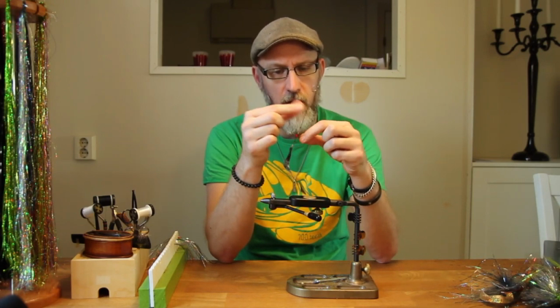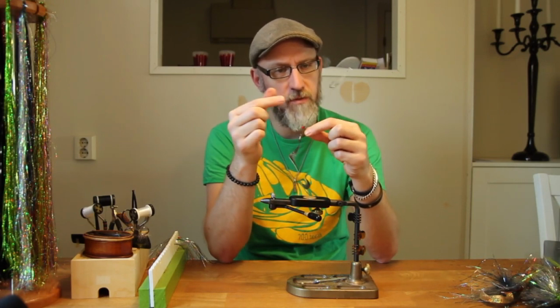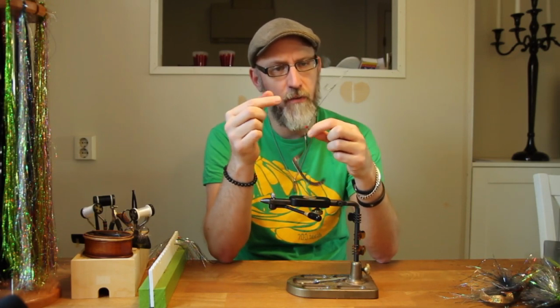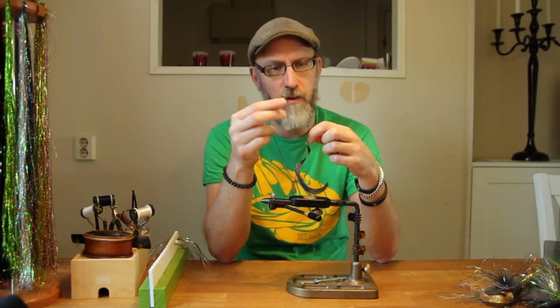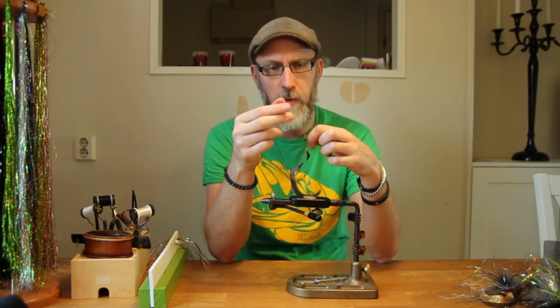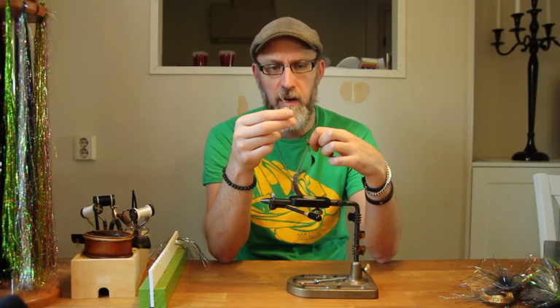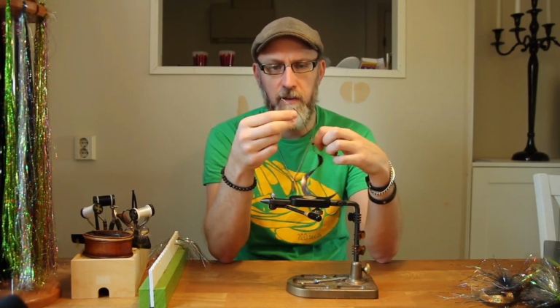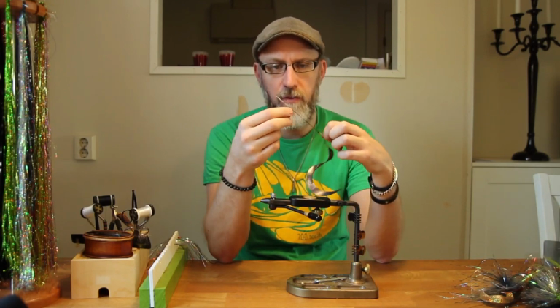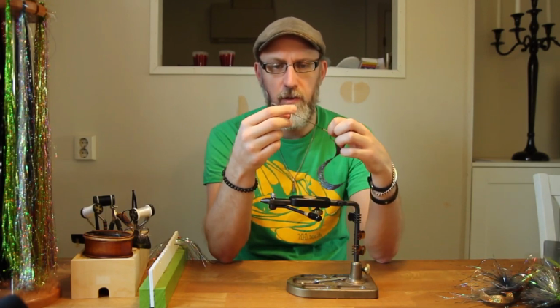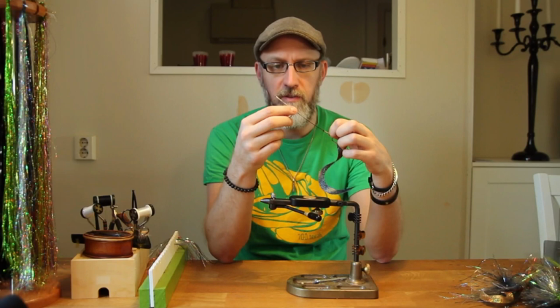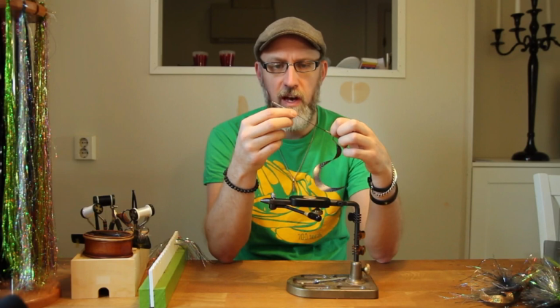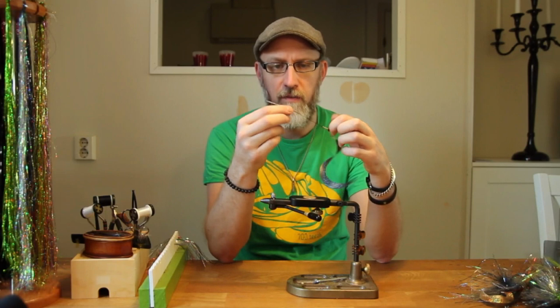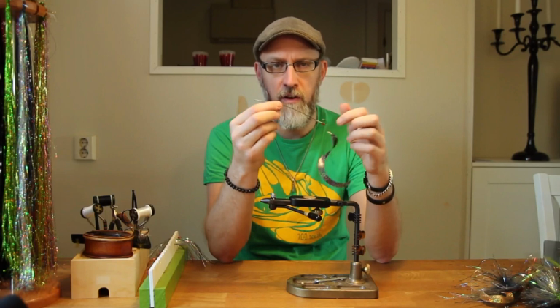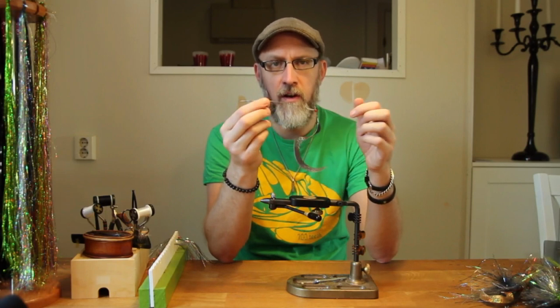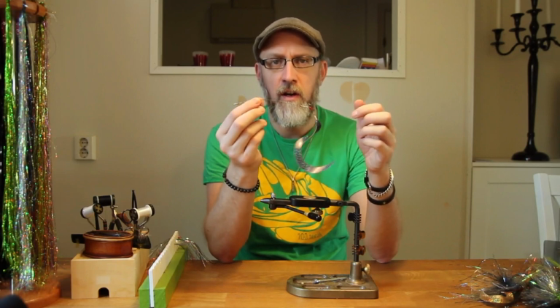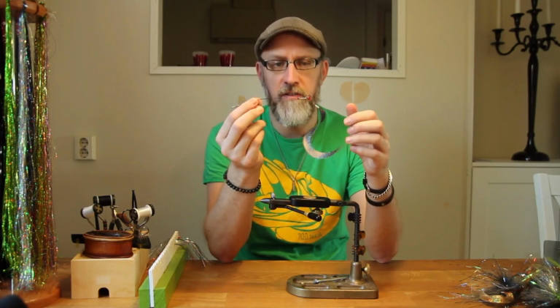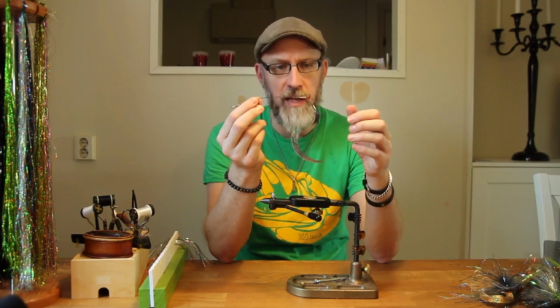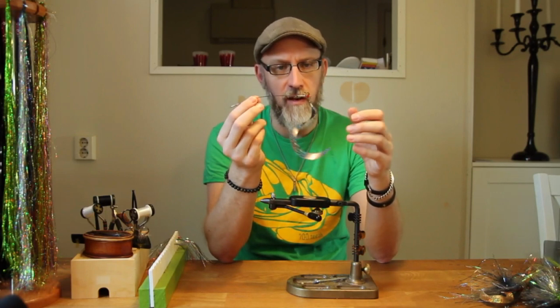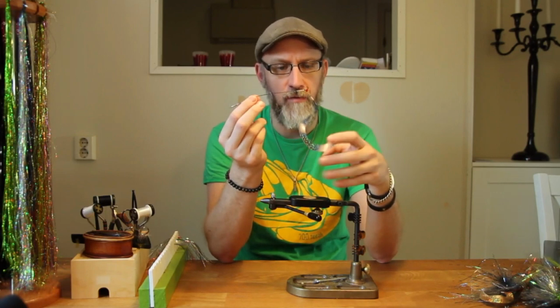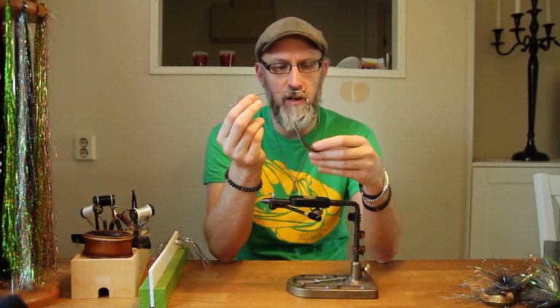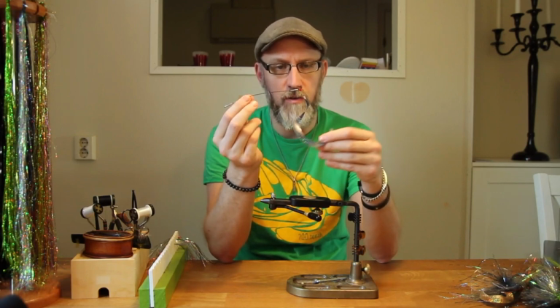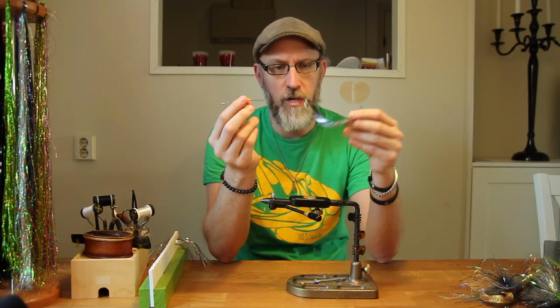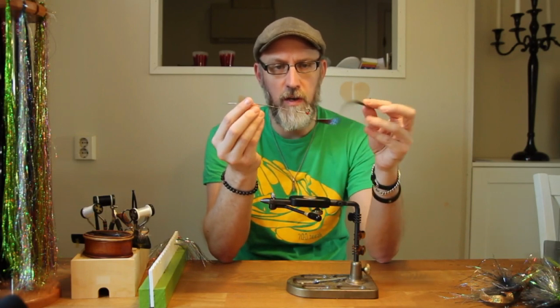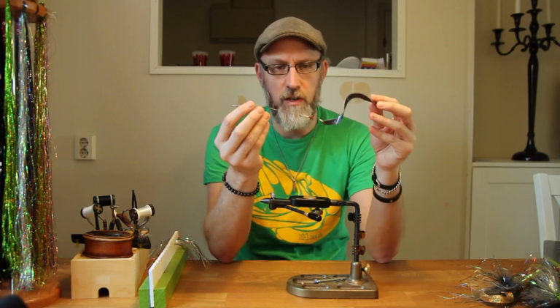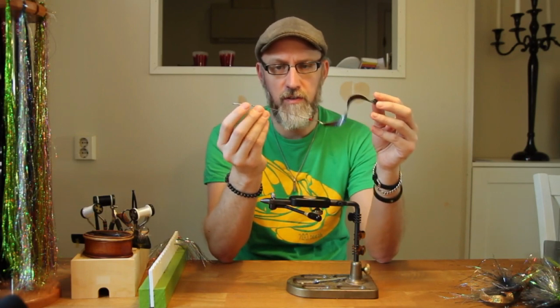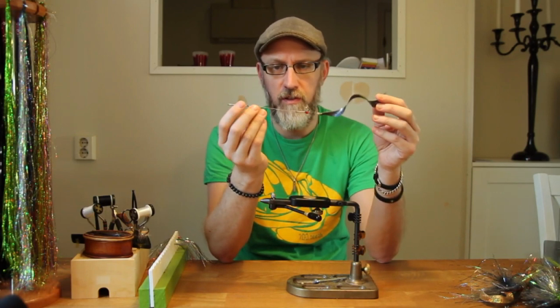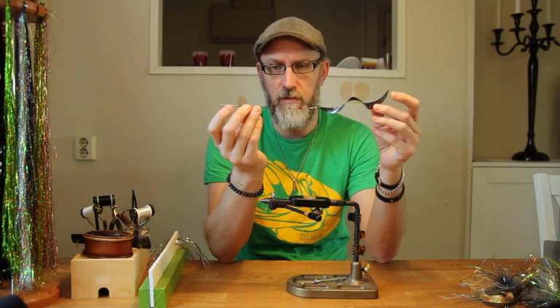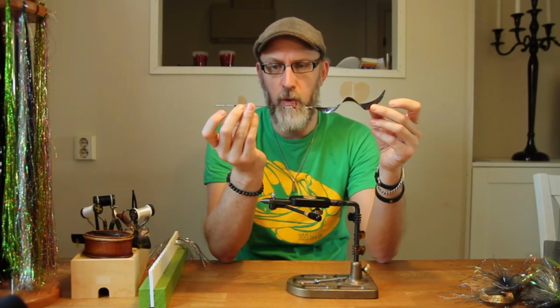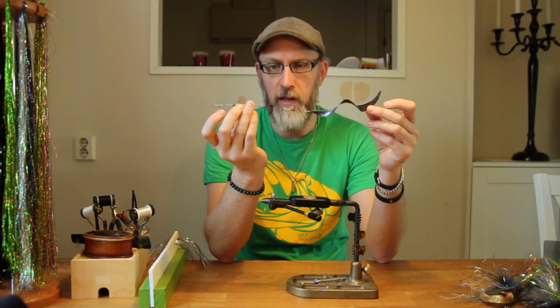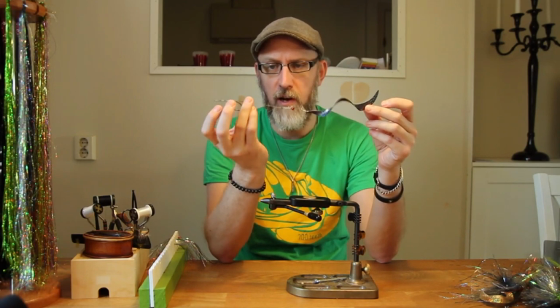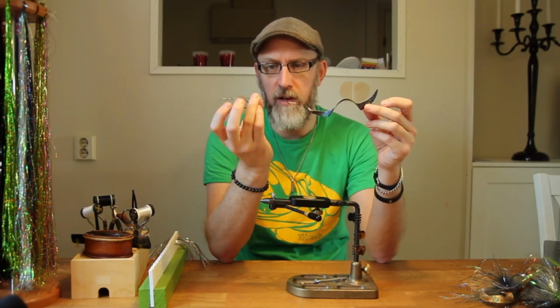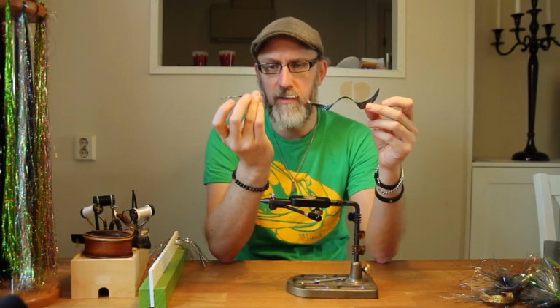I thought it'd be nice for you to have a standalone video showing just how to do the wiggletail rigs as well.